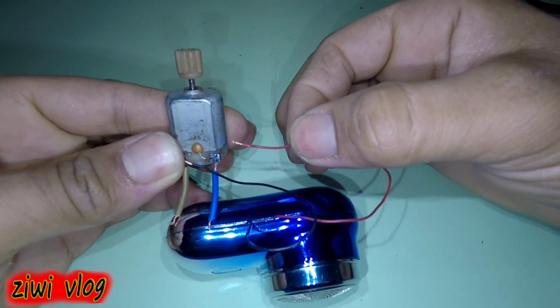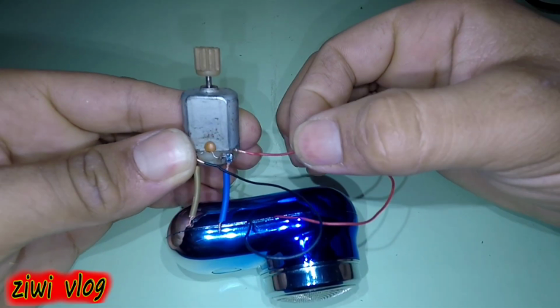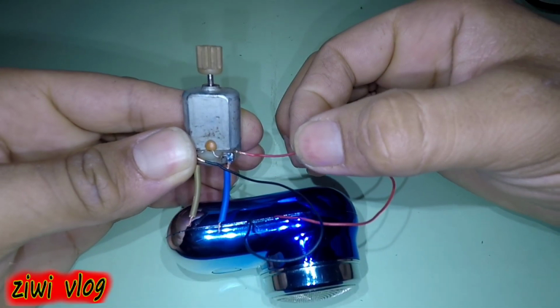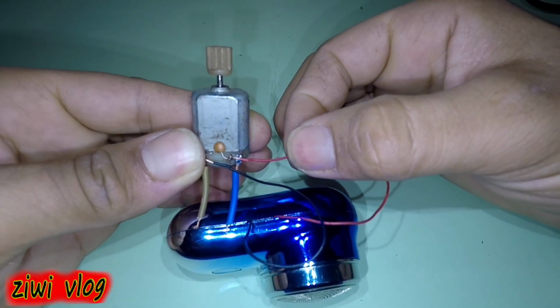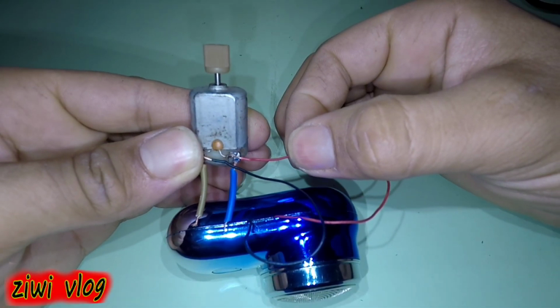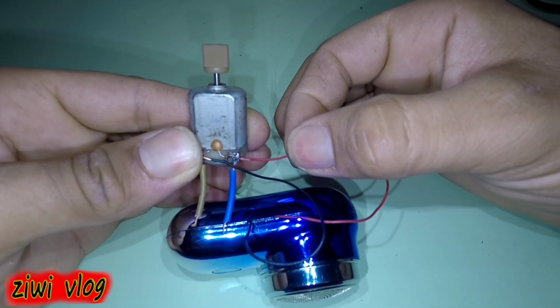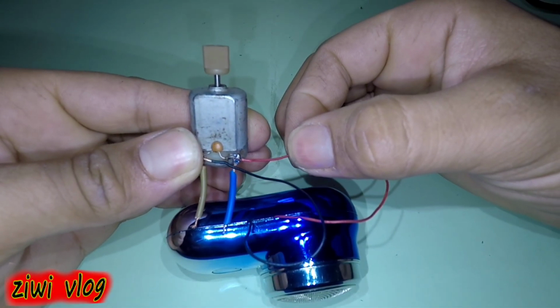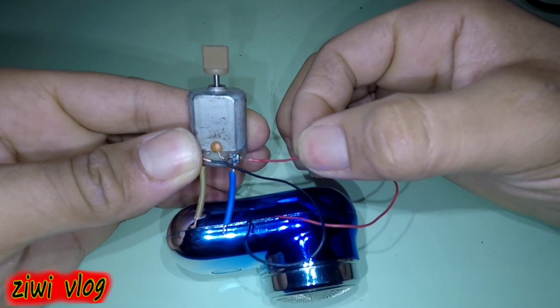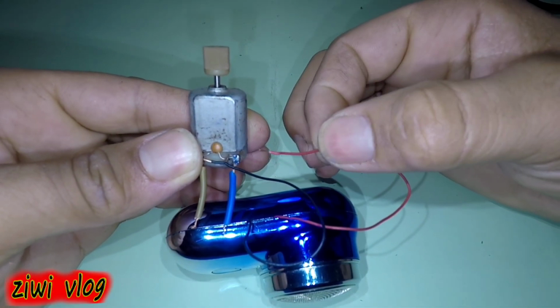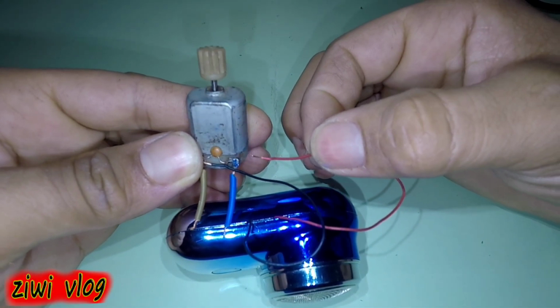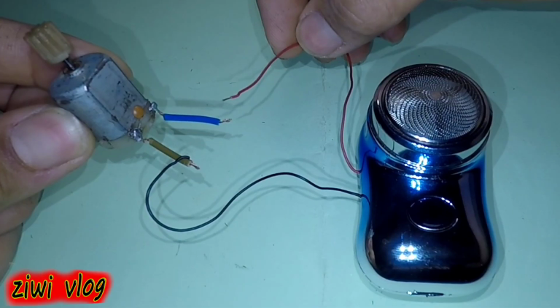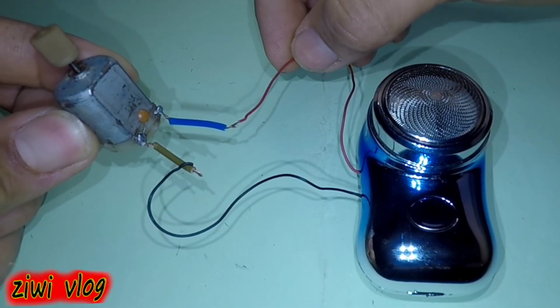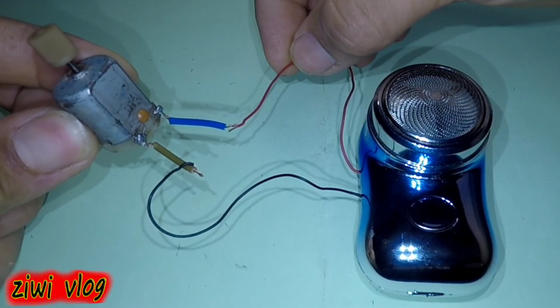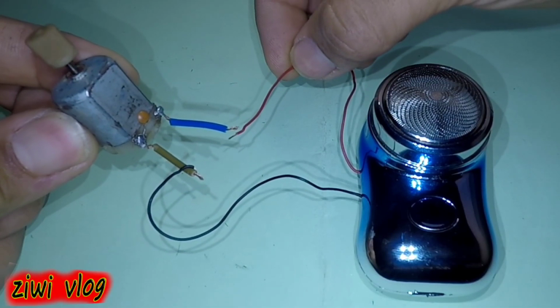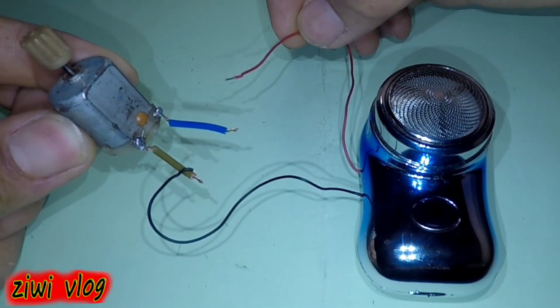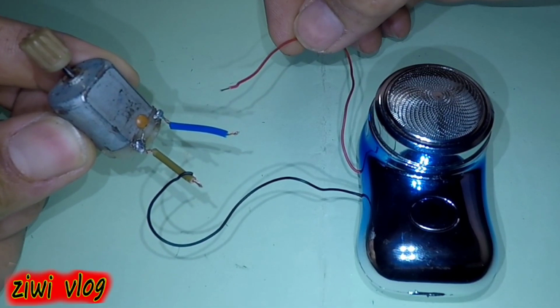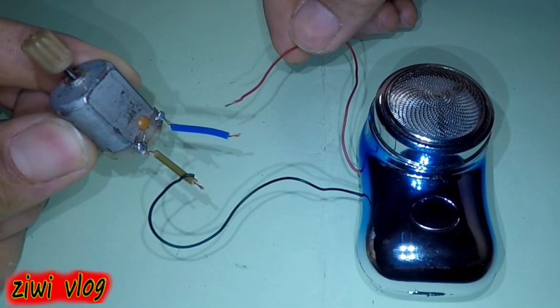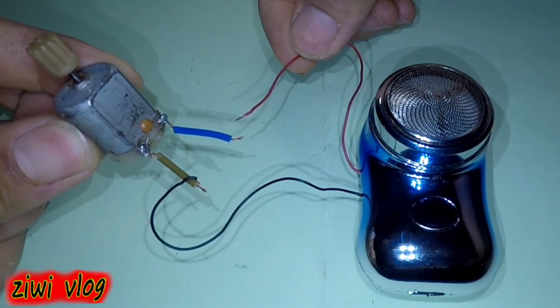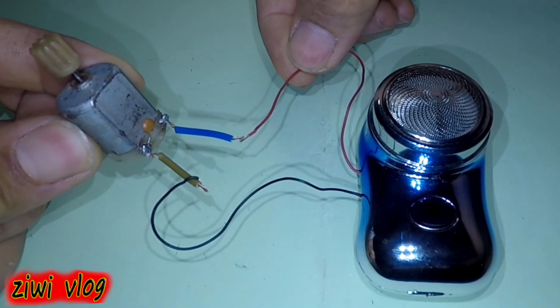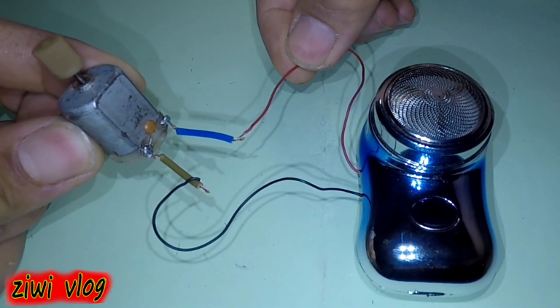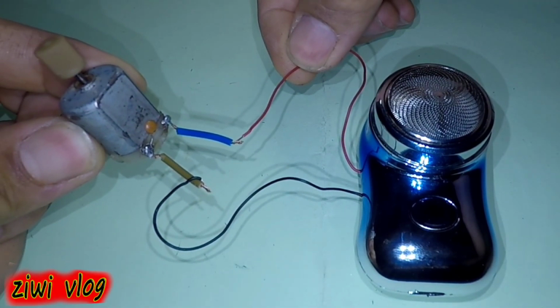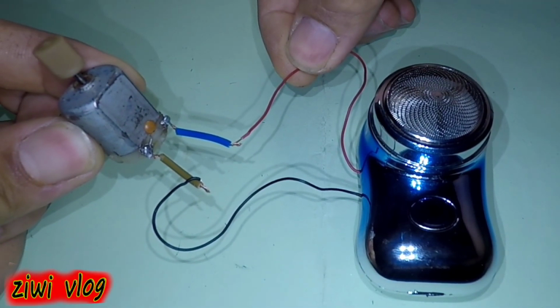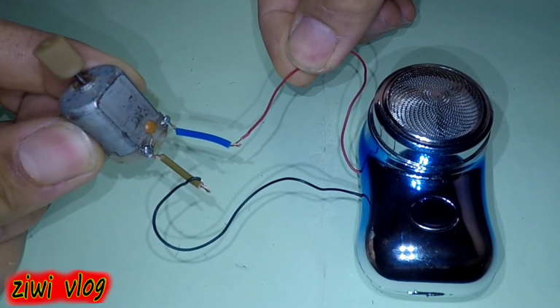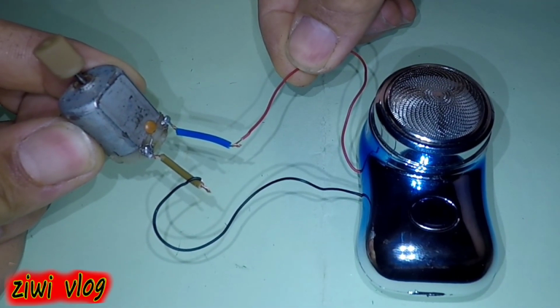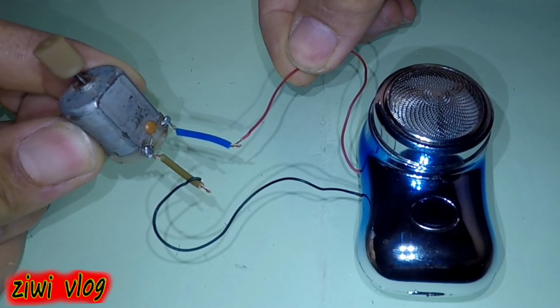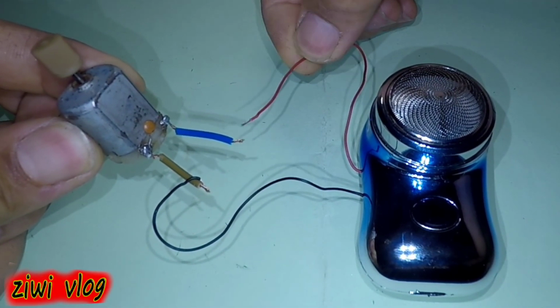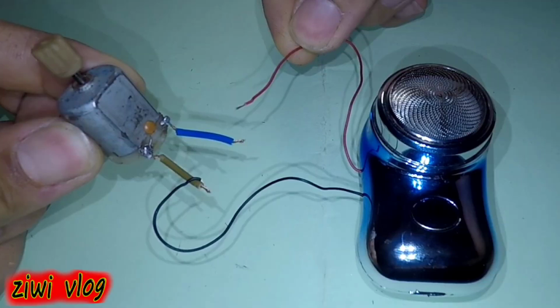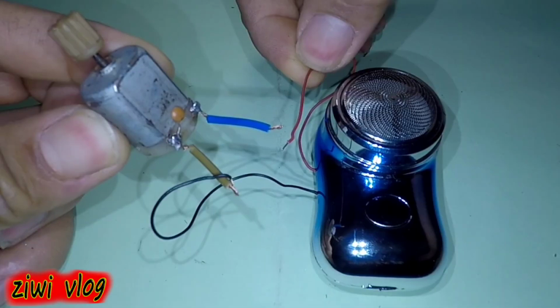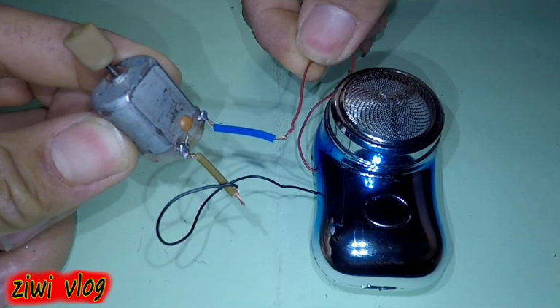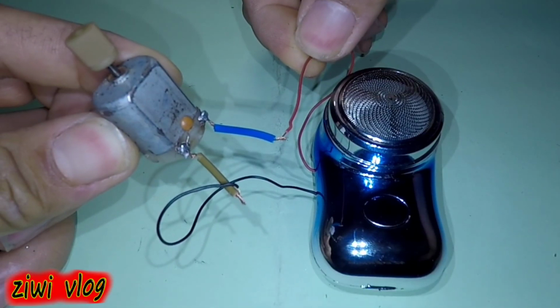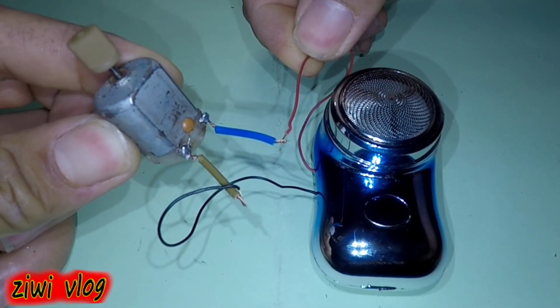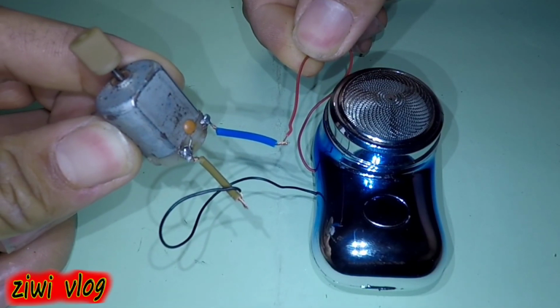As you can see, the motor runs well and freely without the need for those expensive batteries. This means it runs using this machine, and it's free.